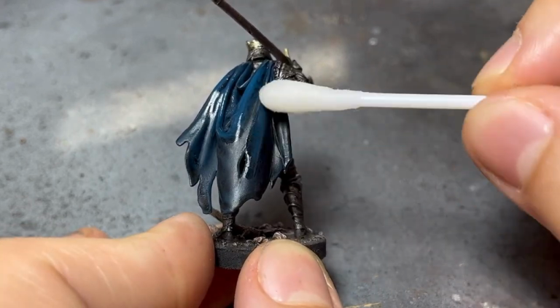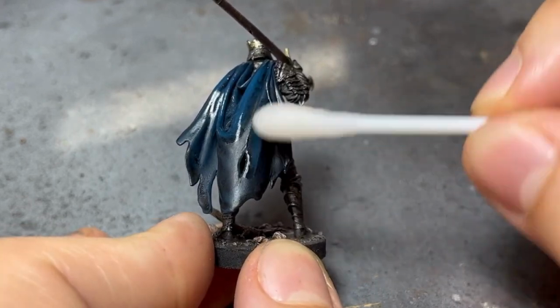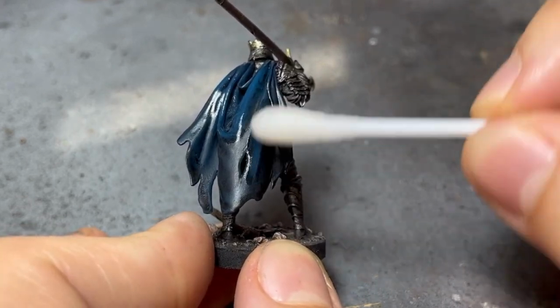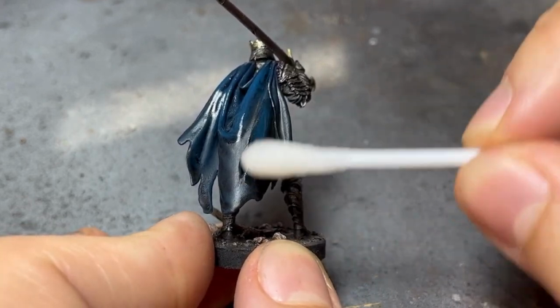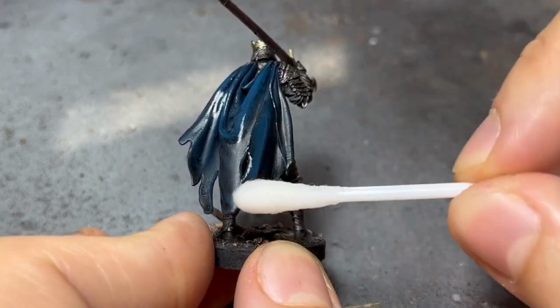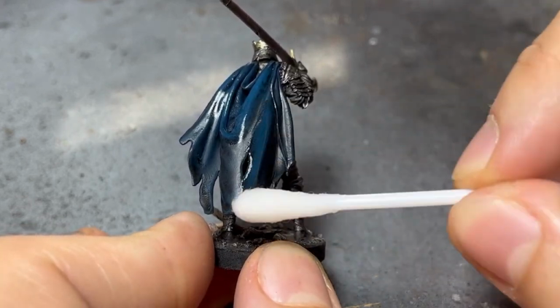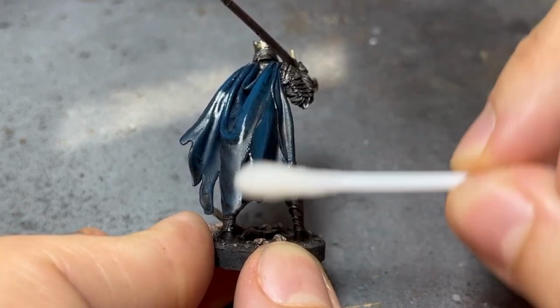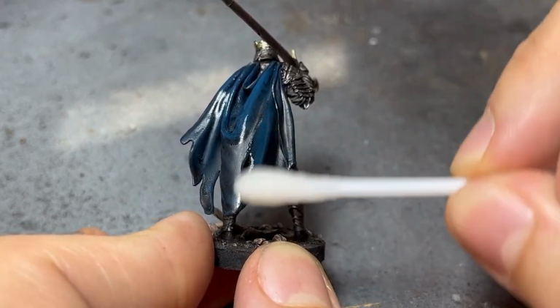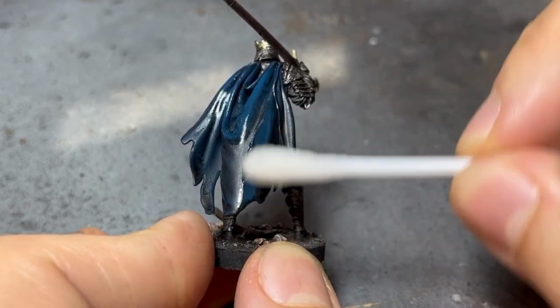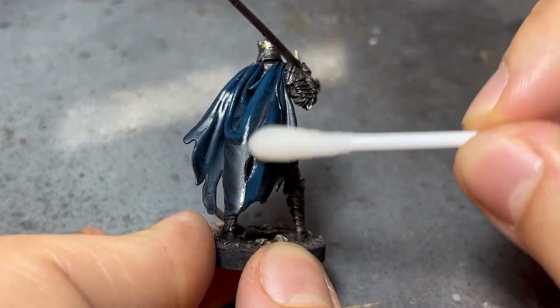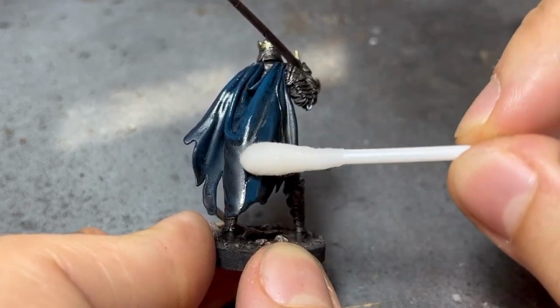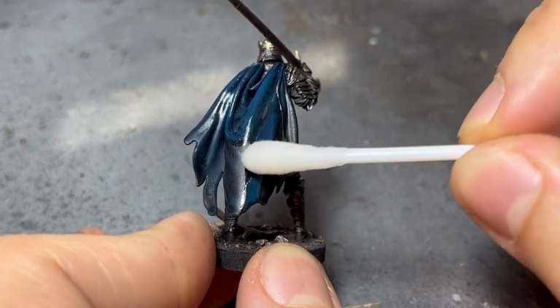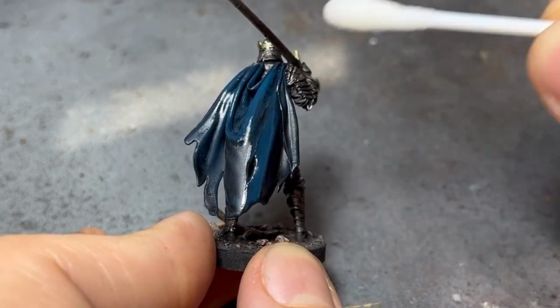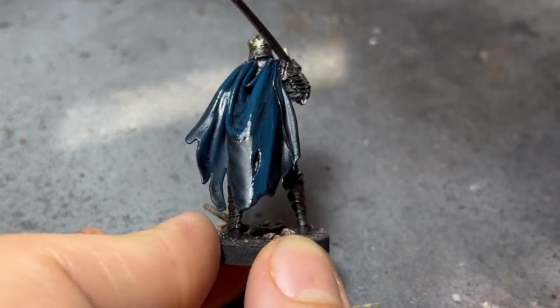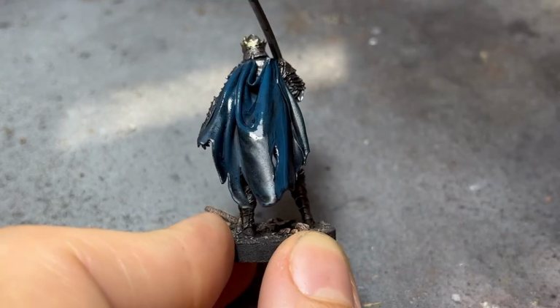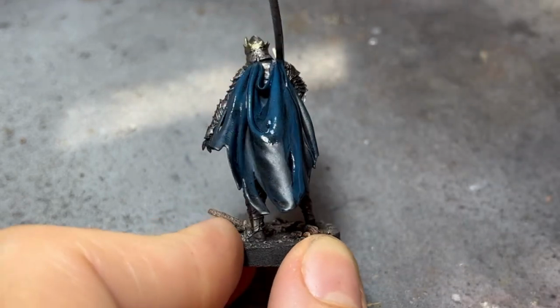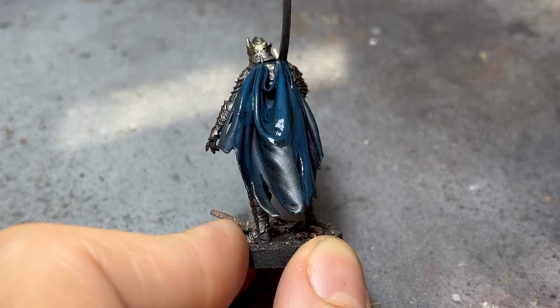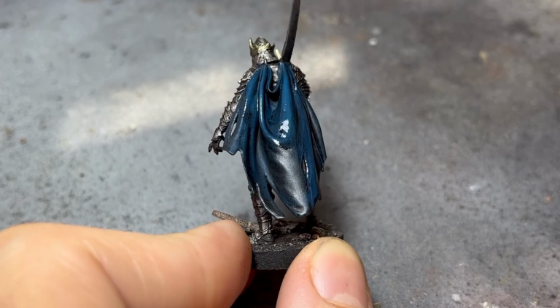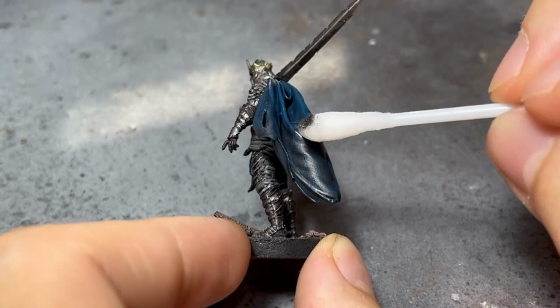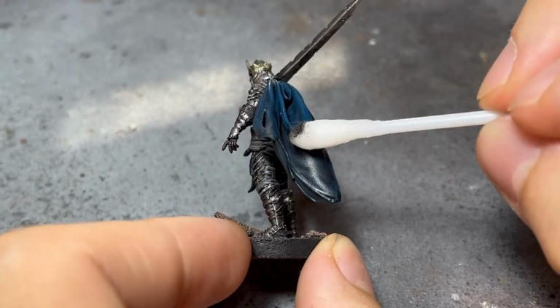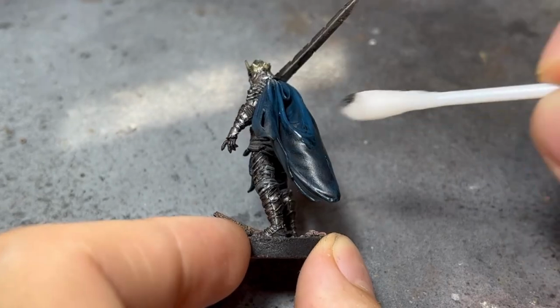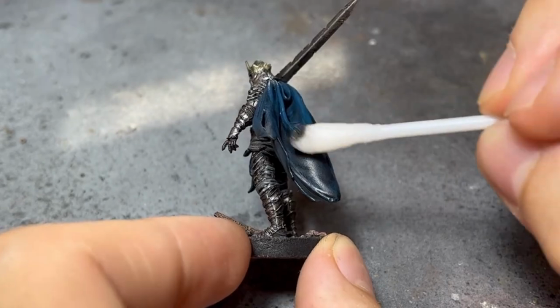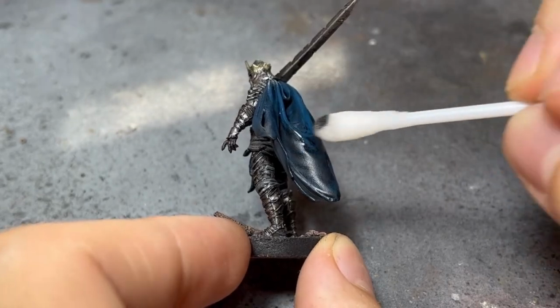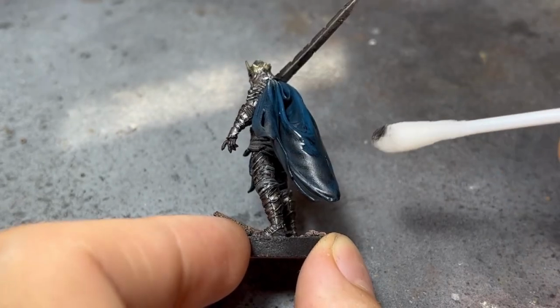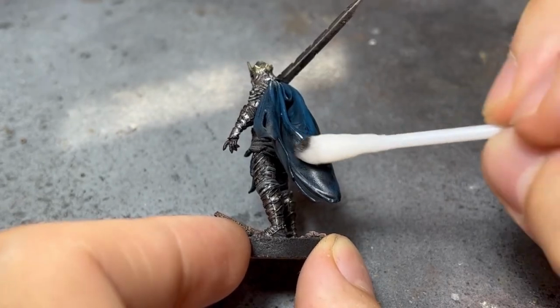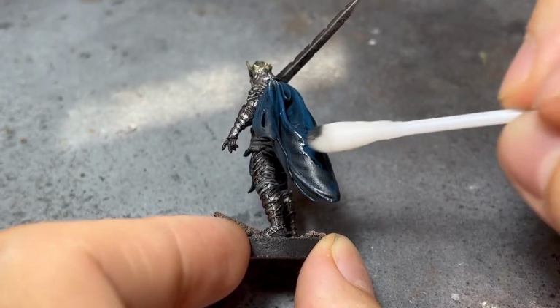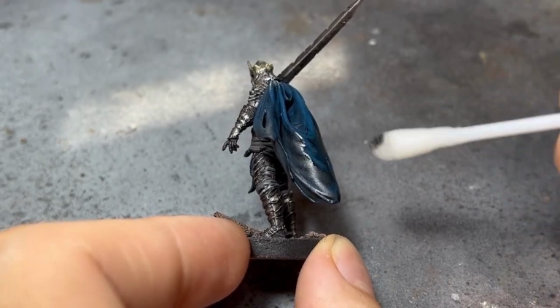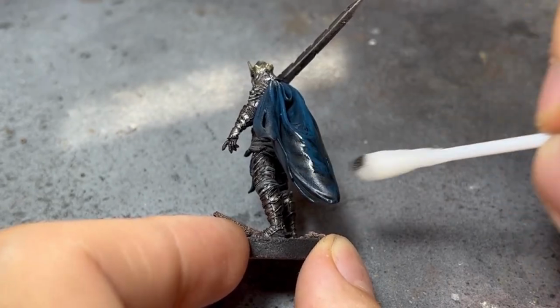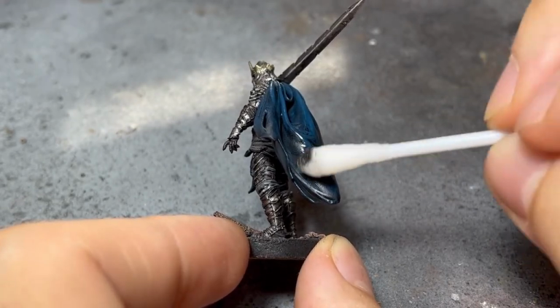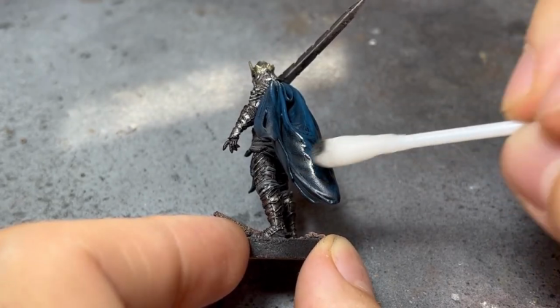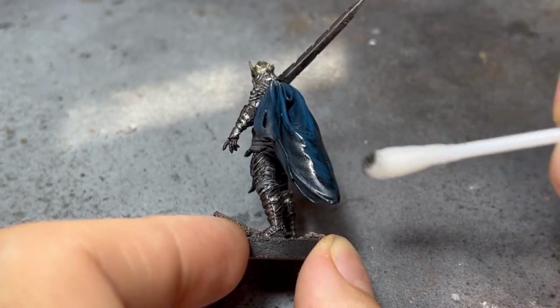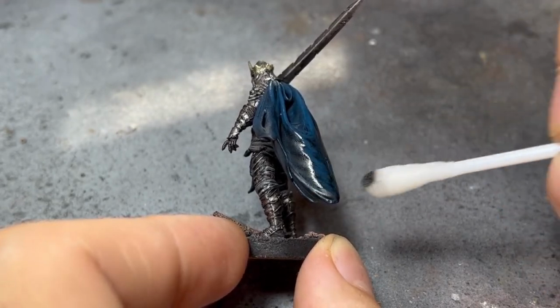You can remove as much as you want, and if you remove too much, the oil you previously mixed will probably still be wet enough for re-application.